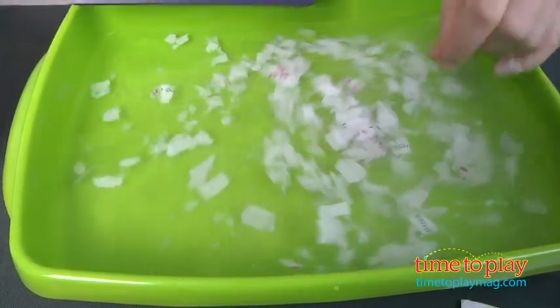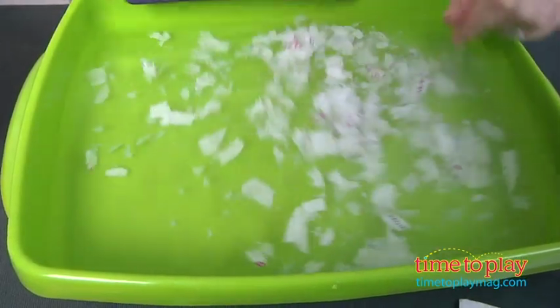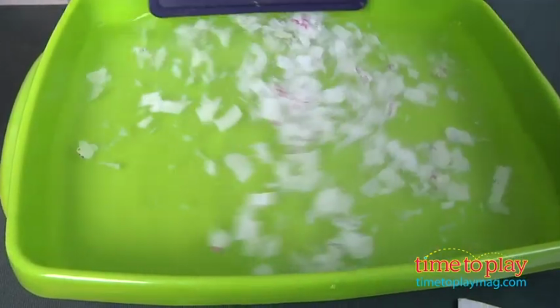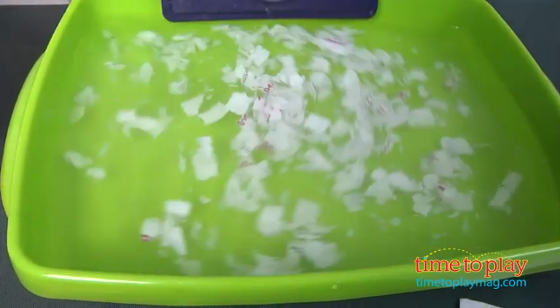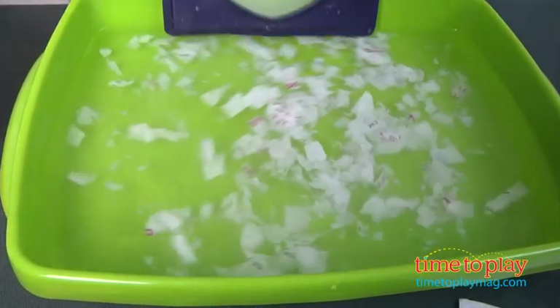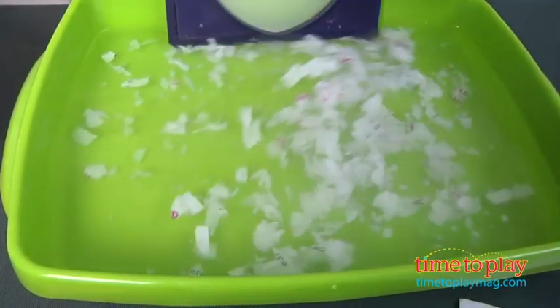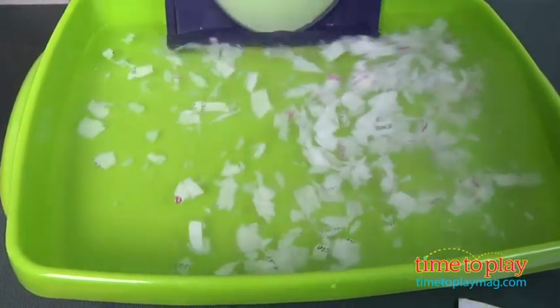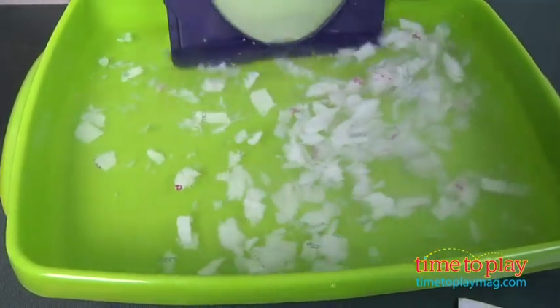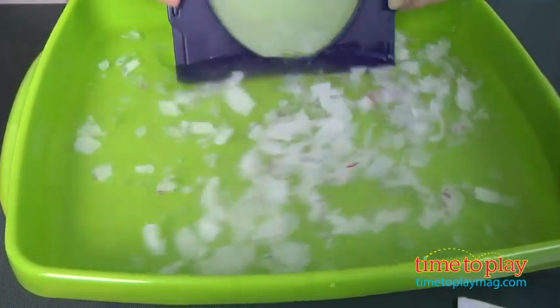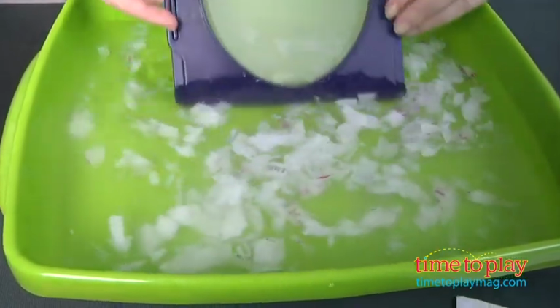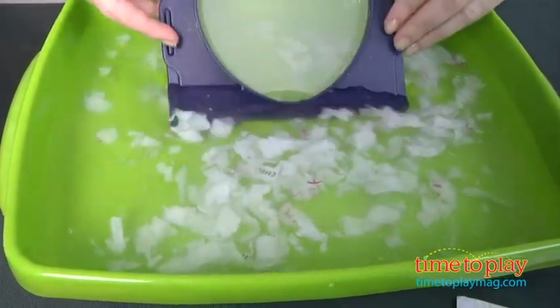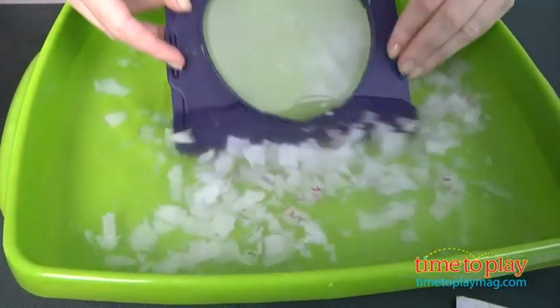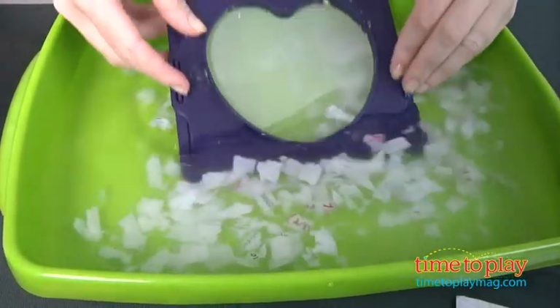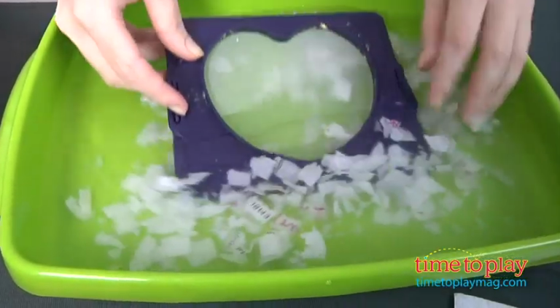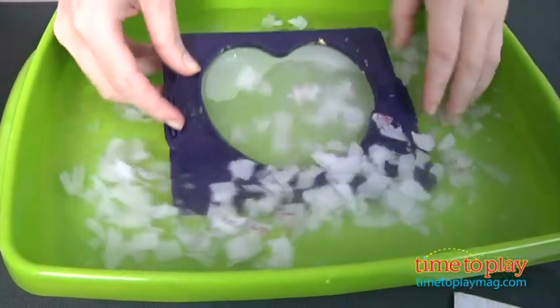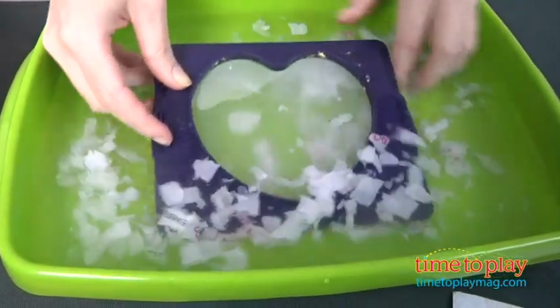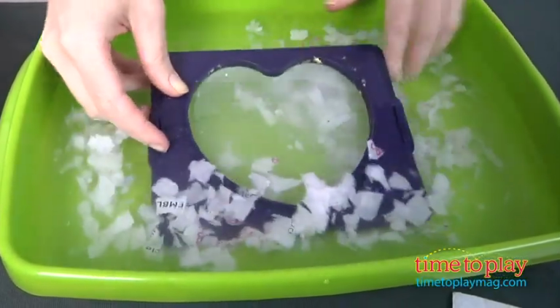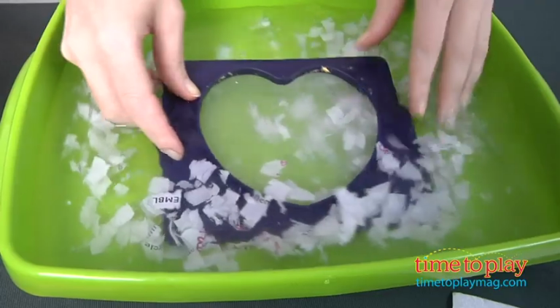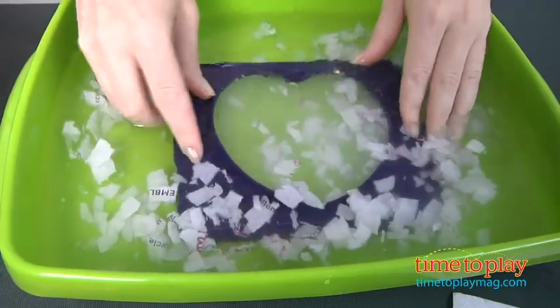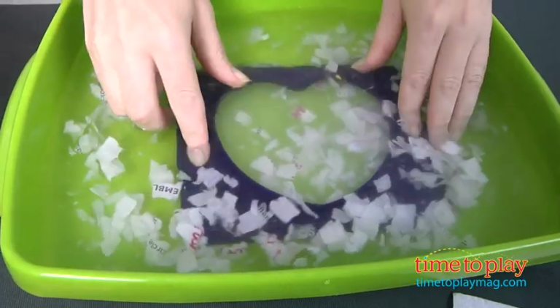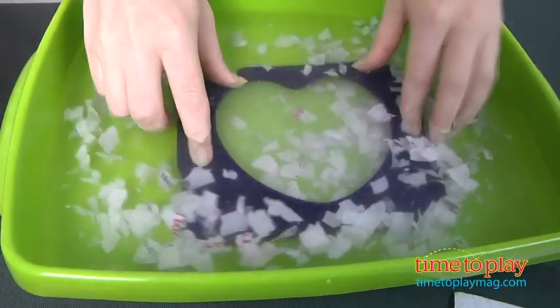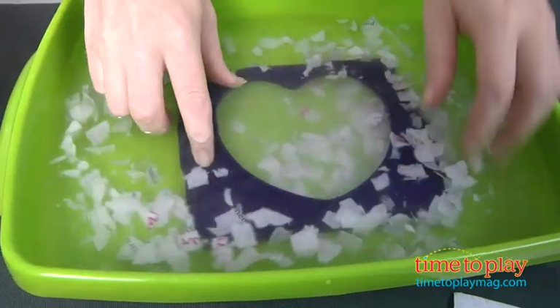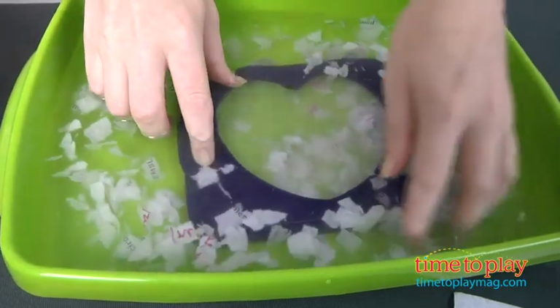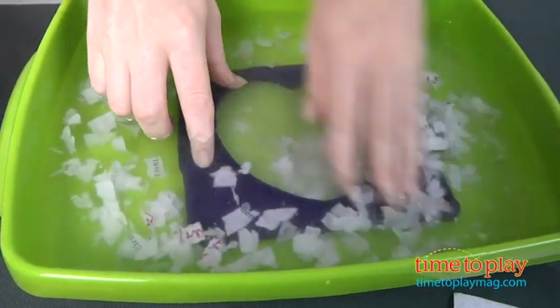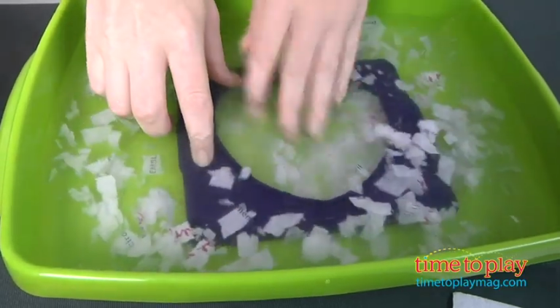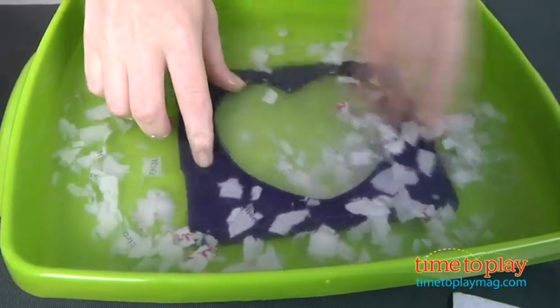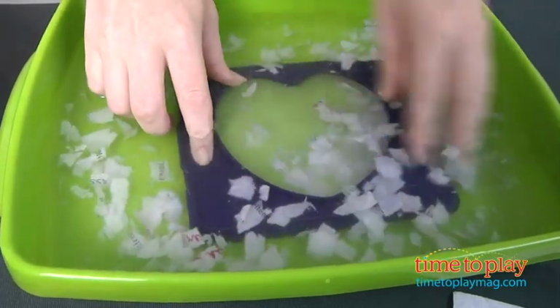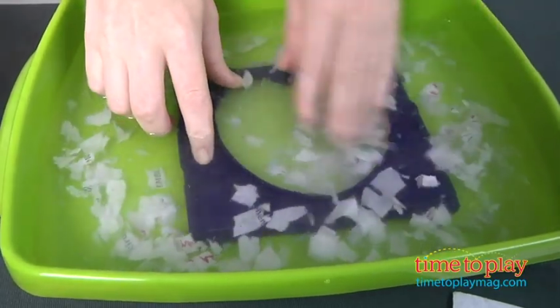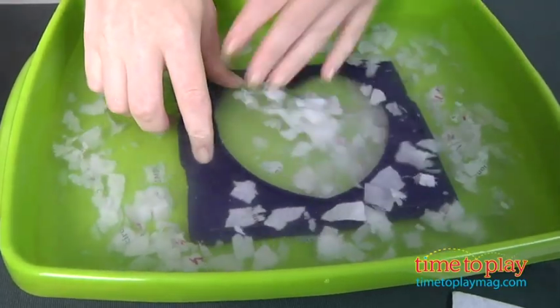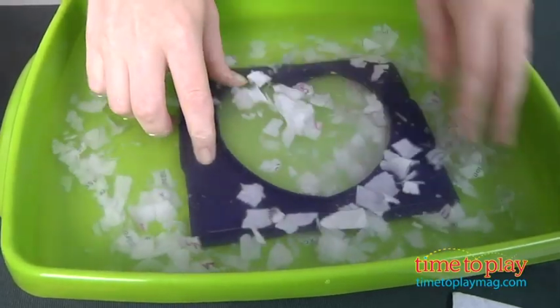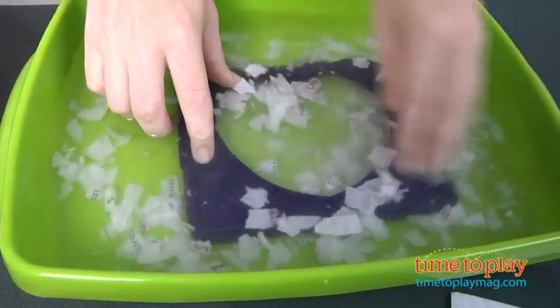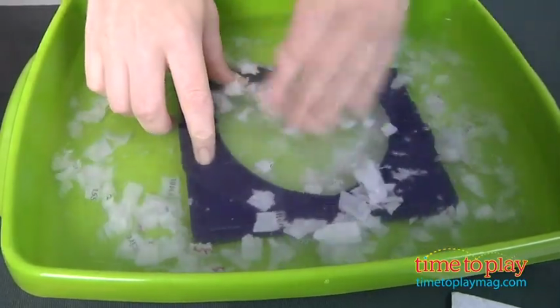Then you use the paper press to squeeze out any excess moisture and let your recycled paper dry for 24 hours.